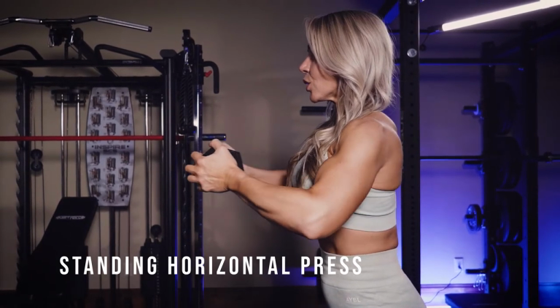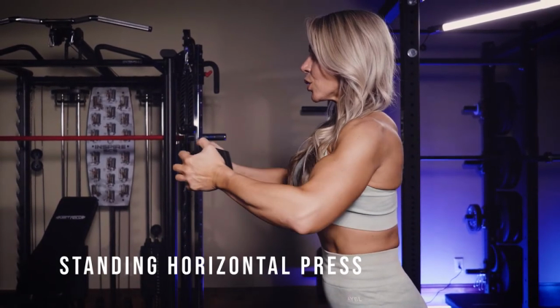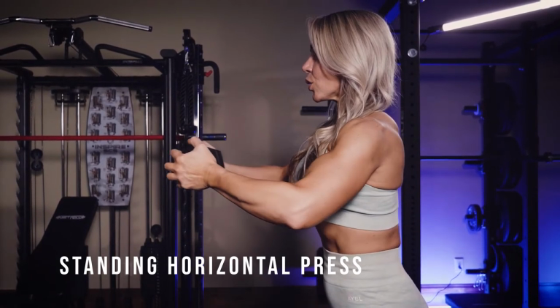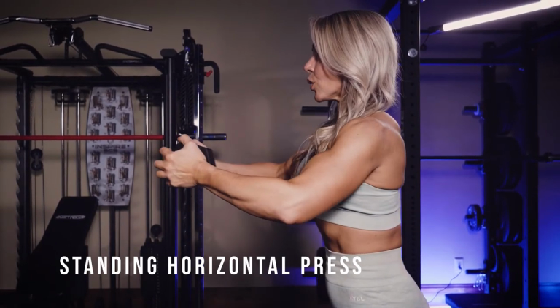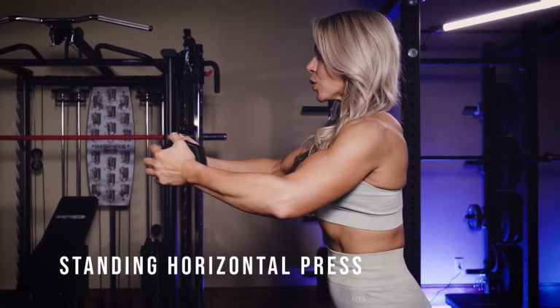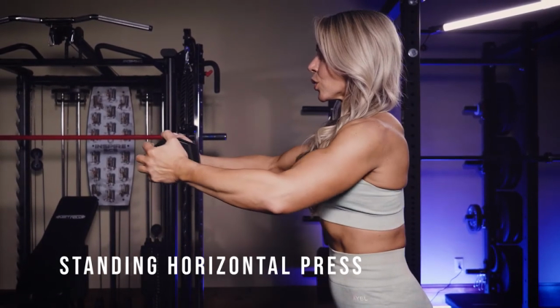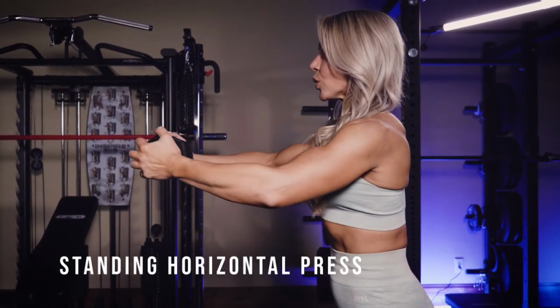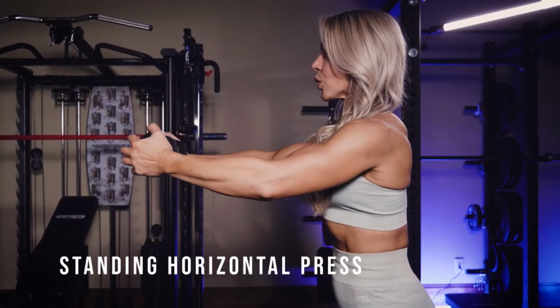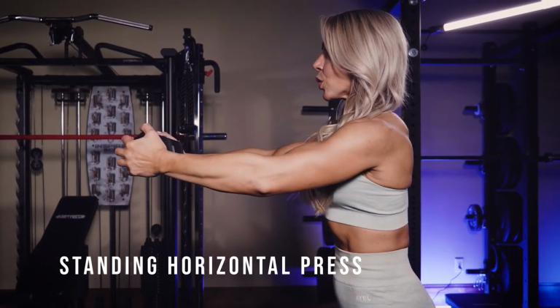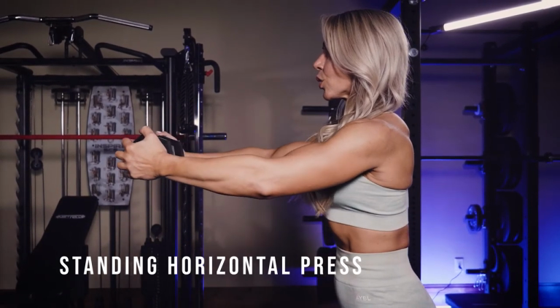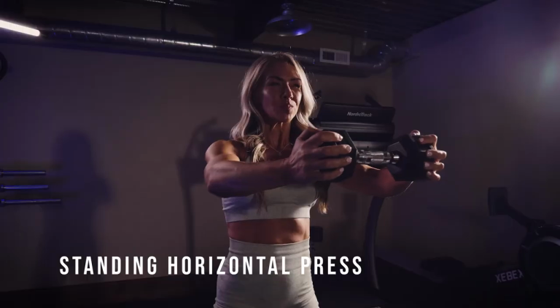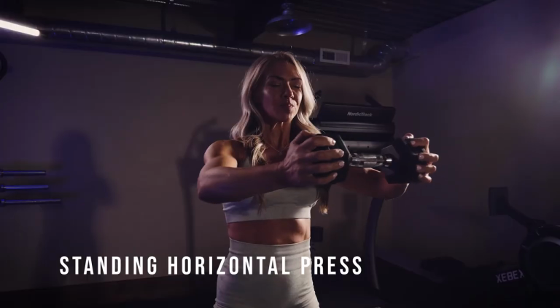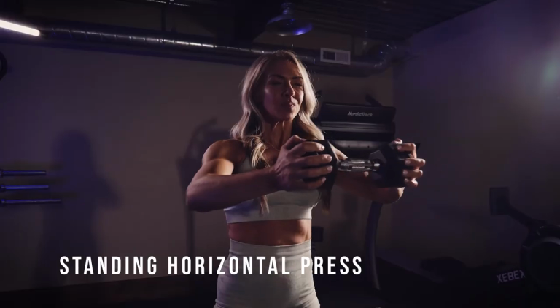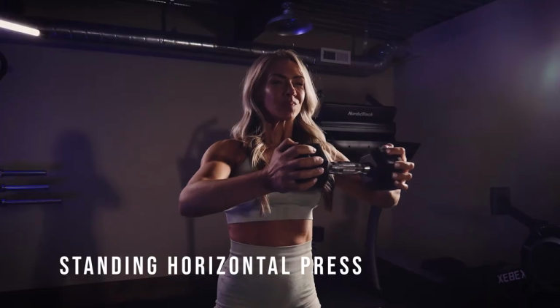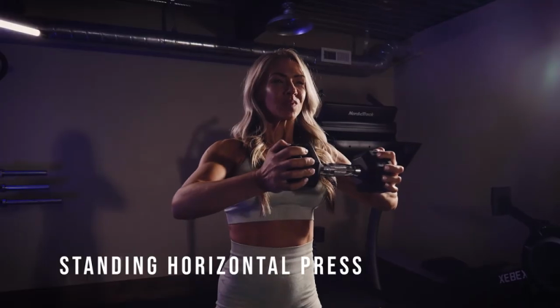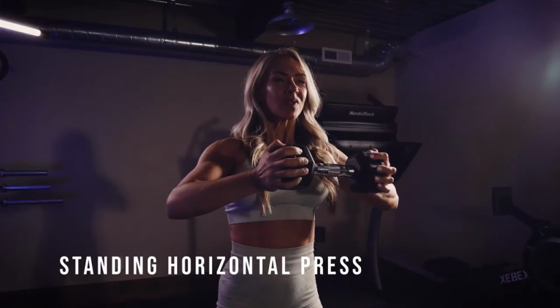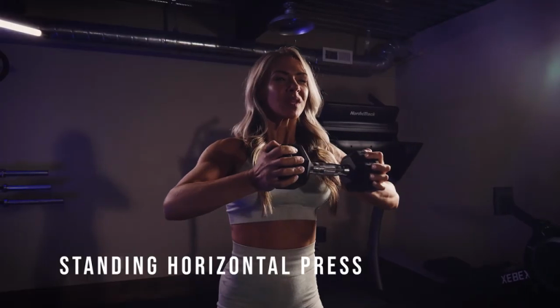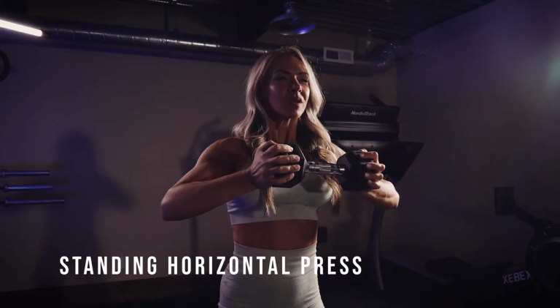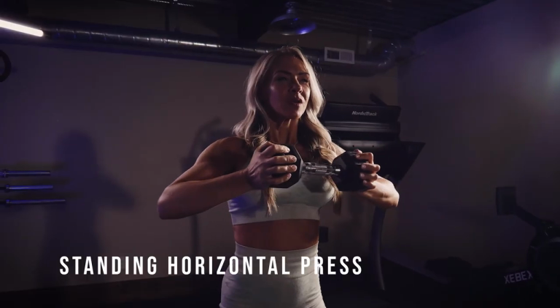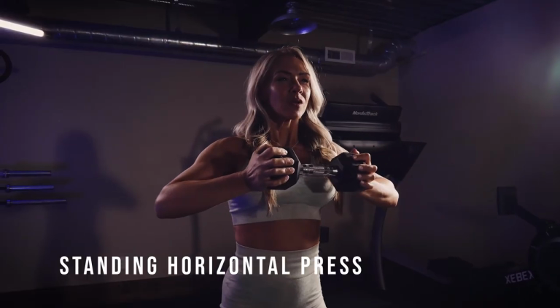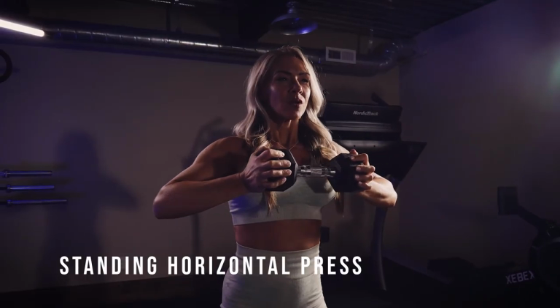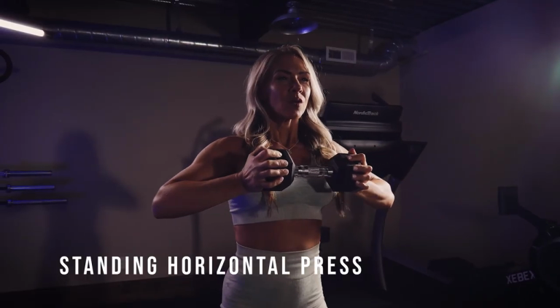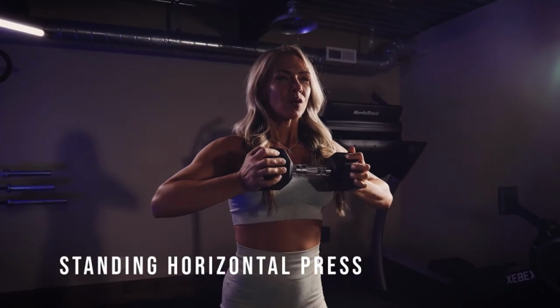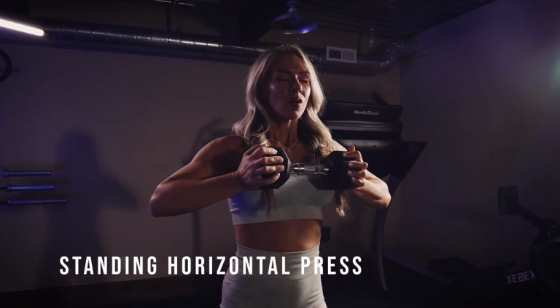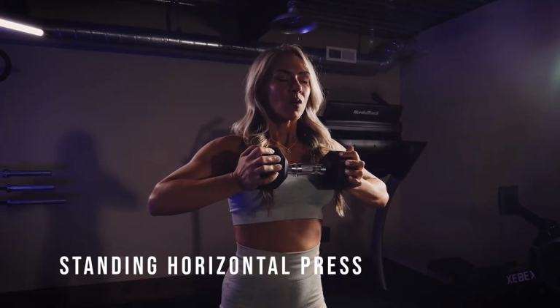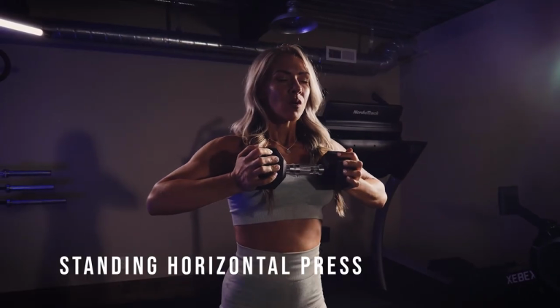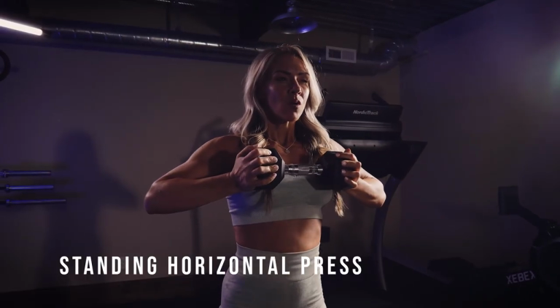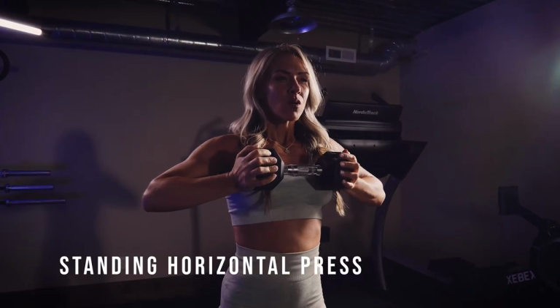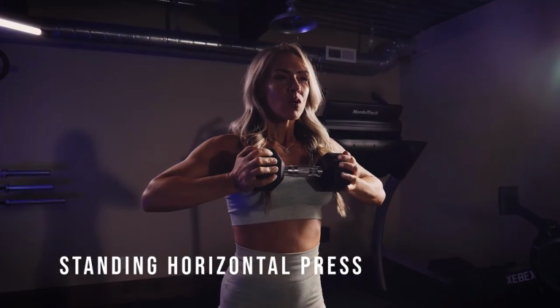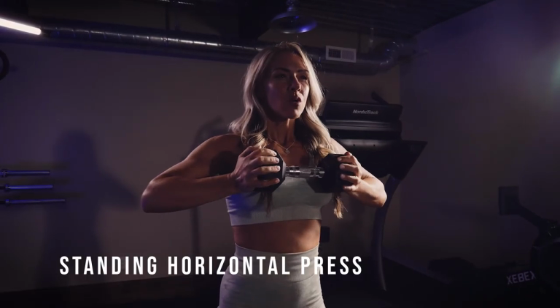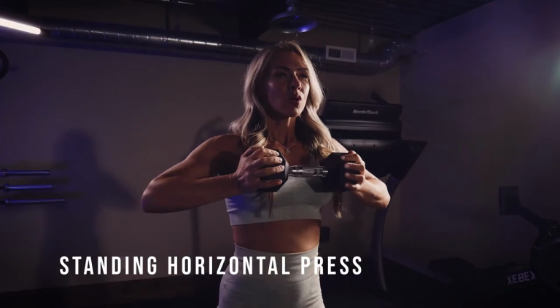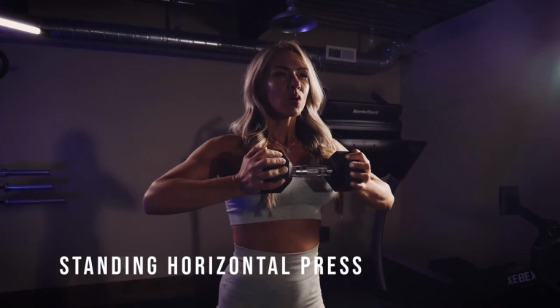Keep your mind in your pecs as you push that weight out, and keep pushing on the way back.